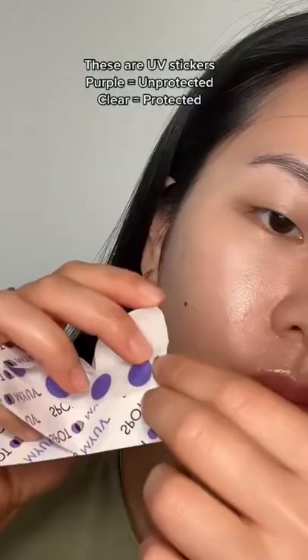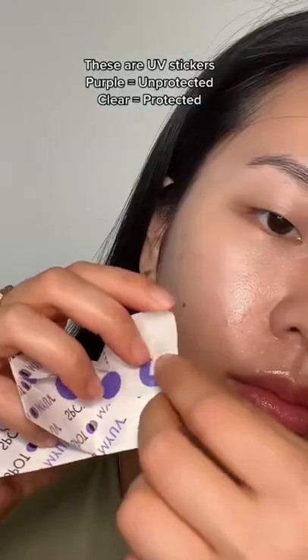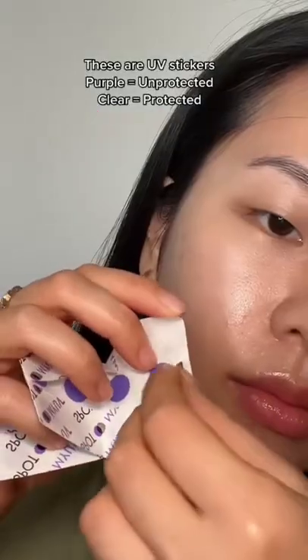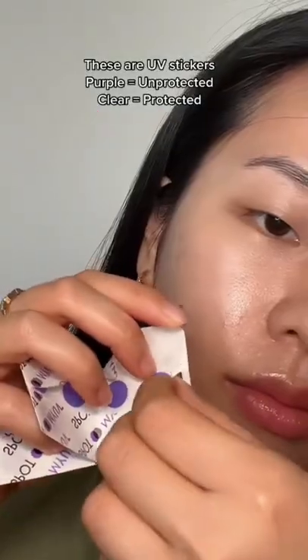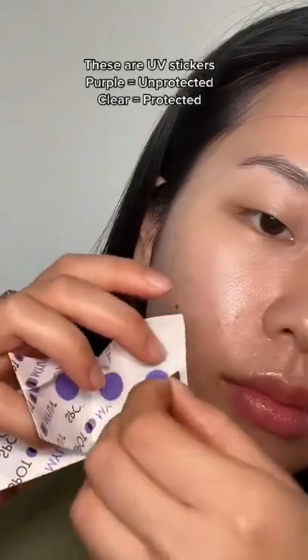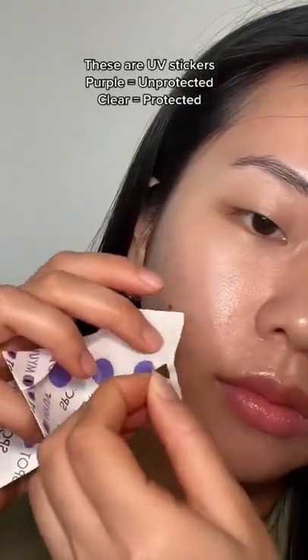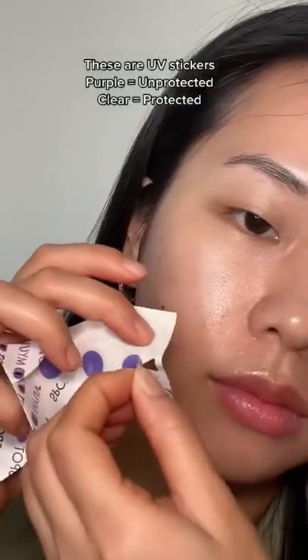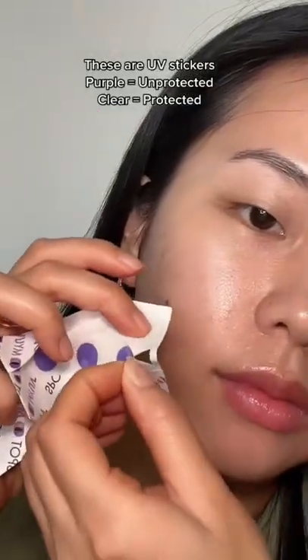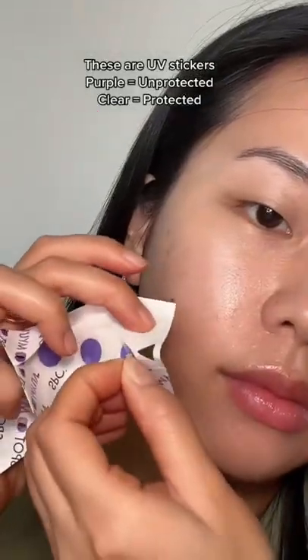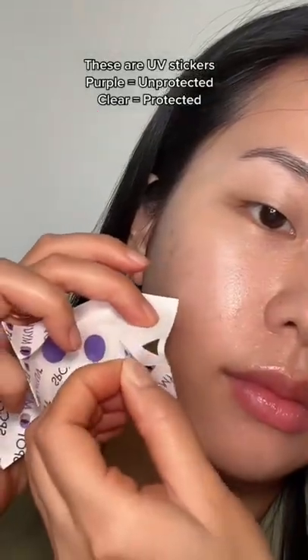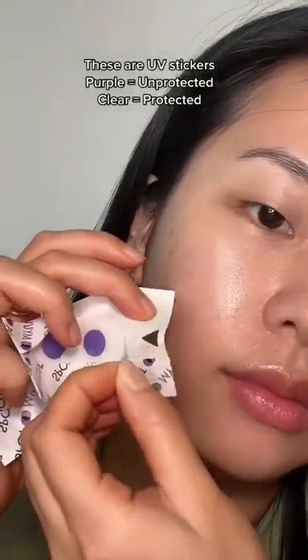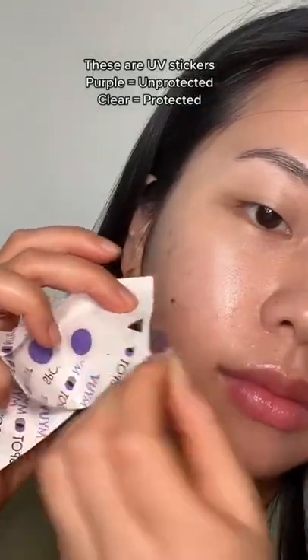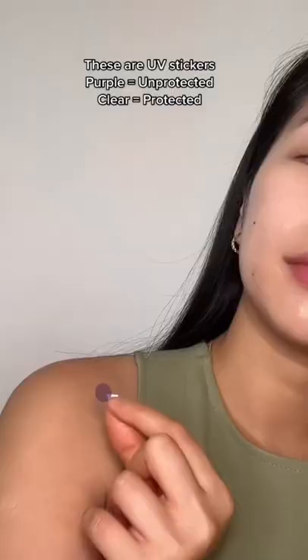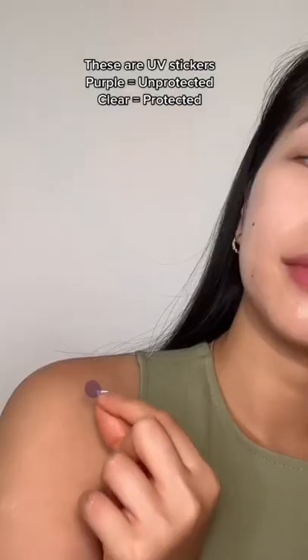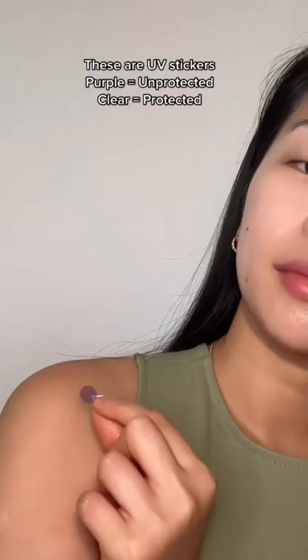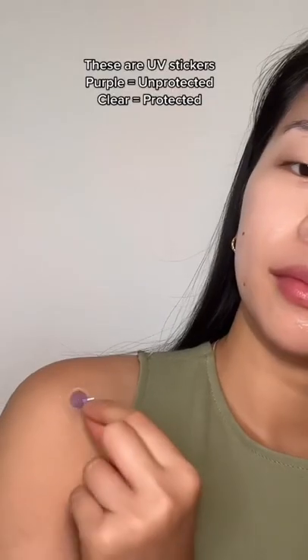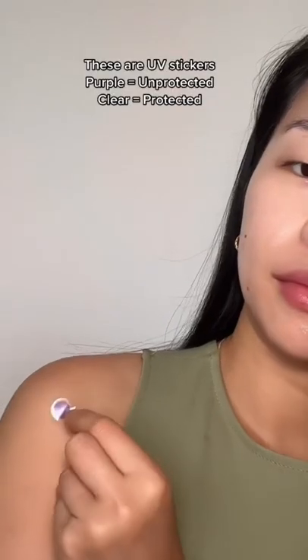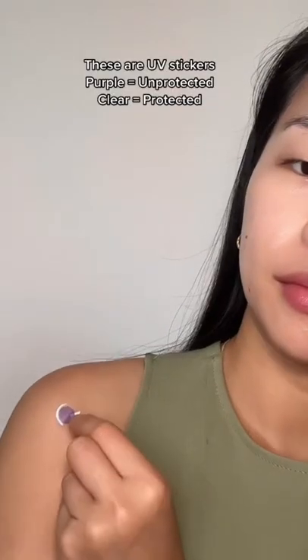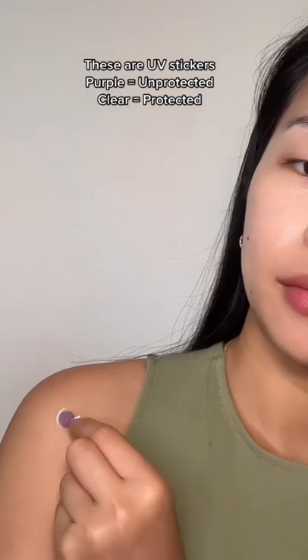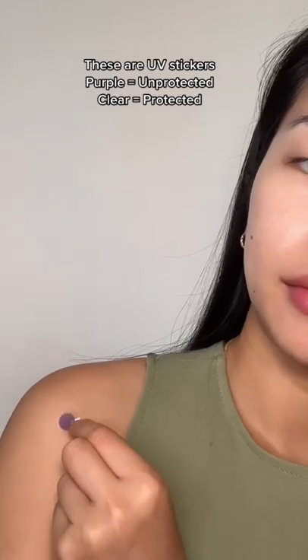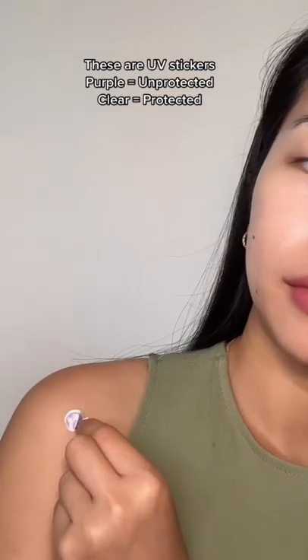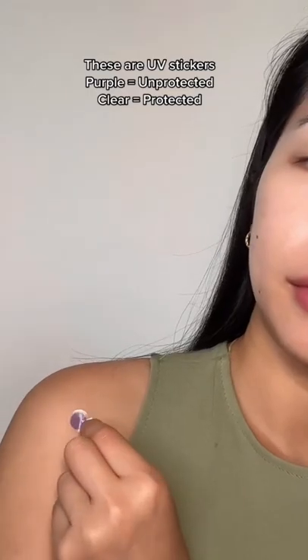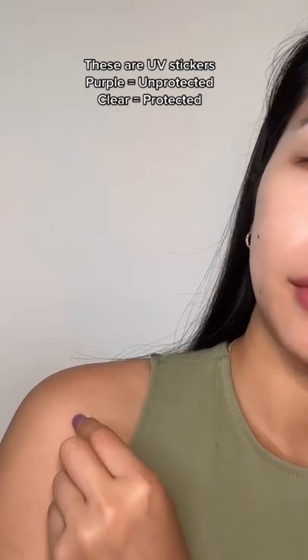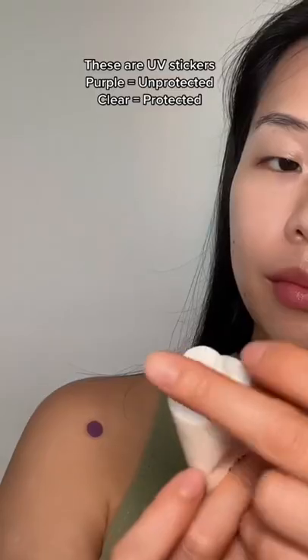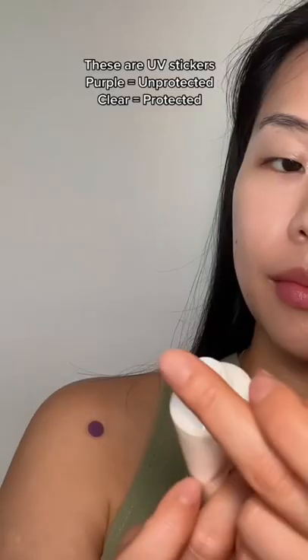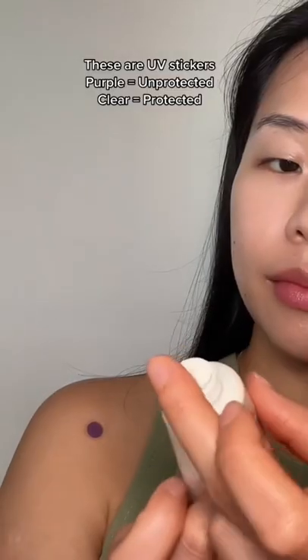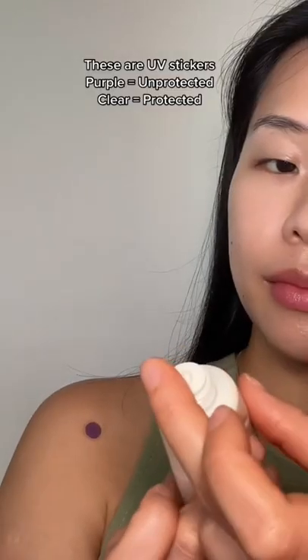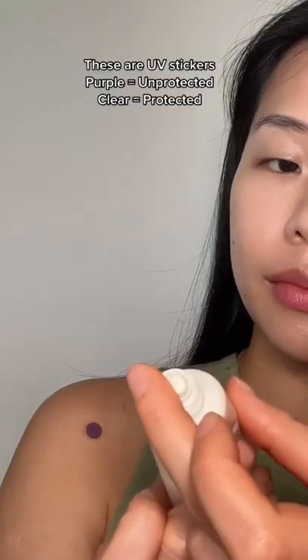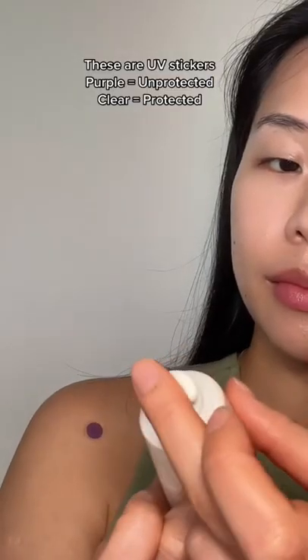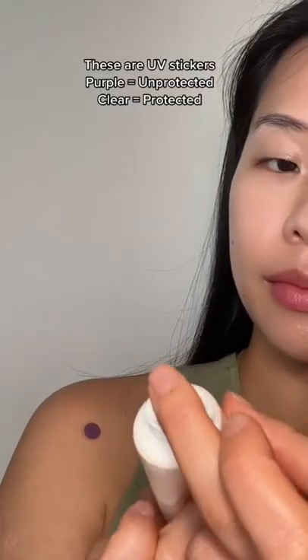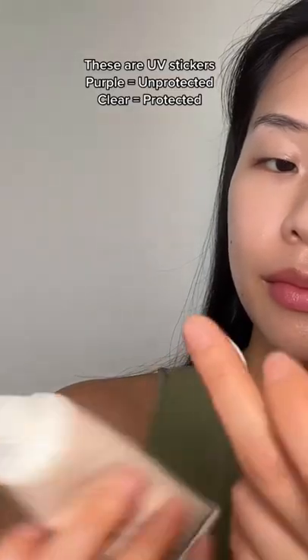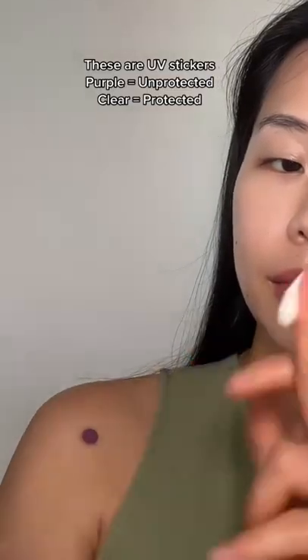These are UV stickers. If you apply your sunscreen and it remains purple, that means your sunscreen is not working. If it's clear, that means that your sunscreen is protecting you.